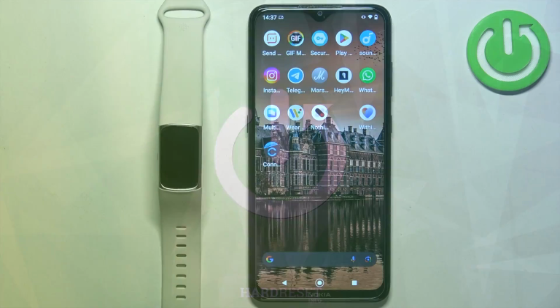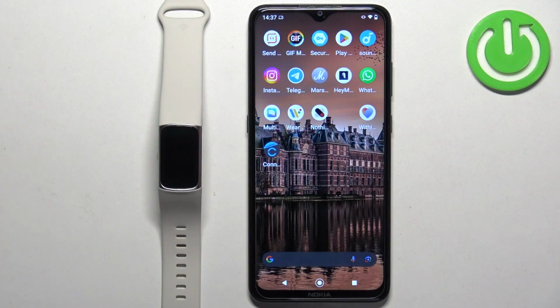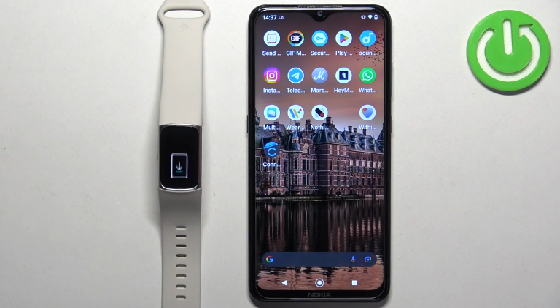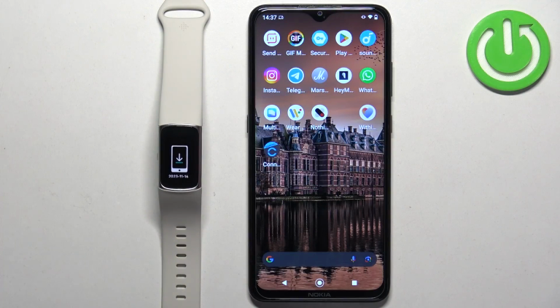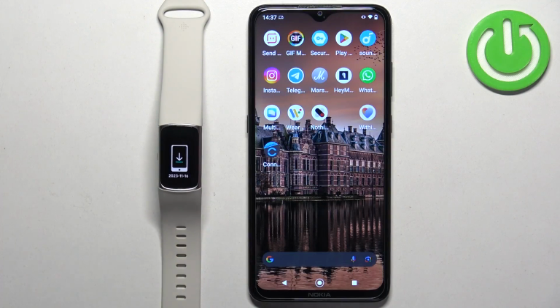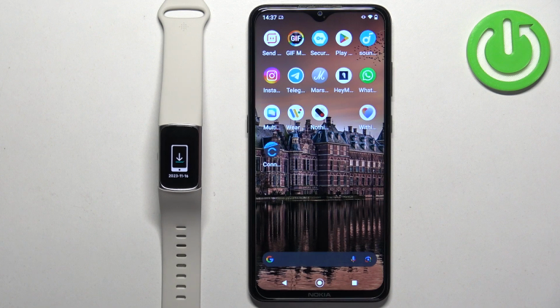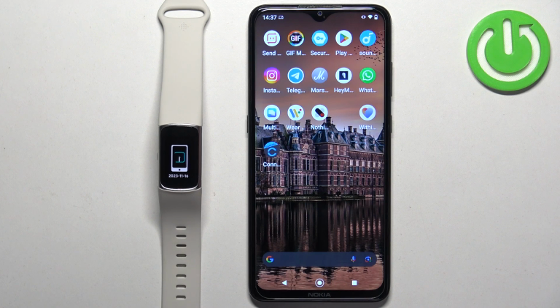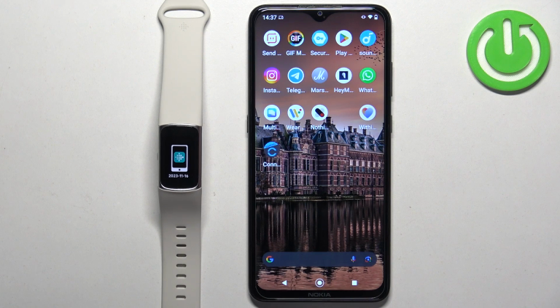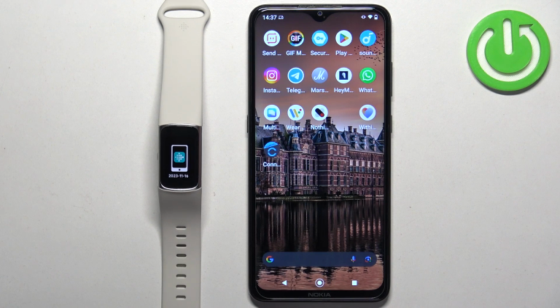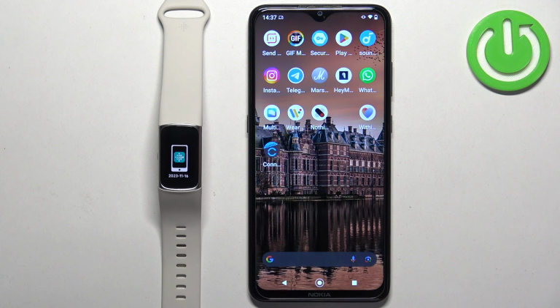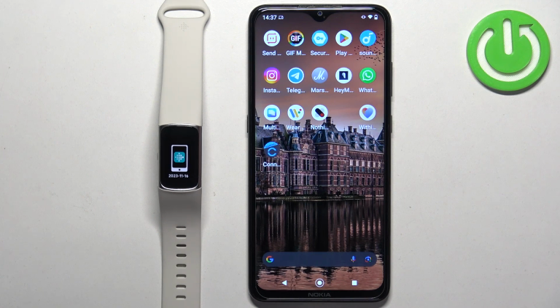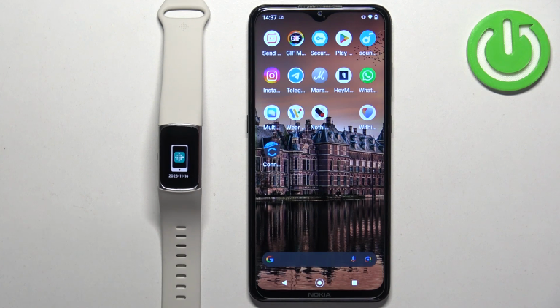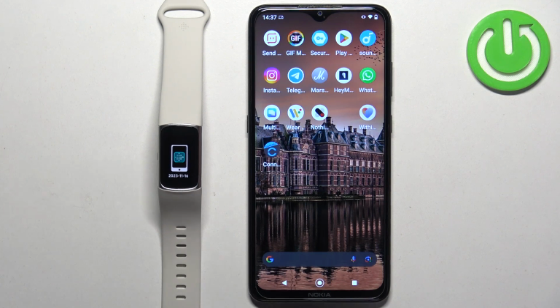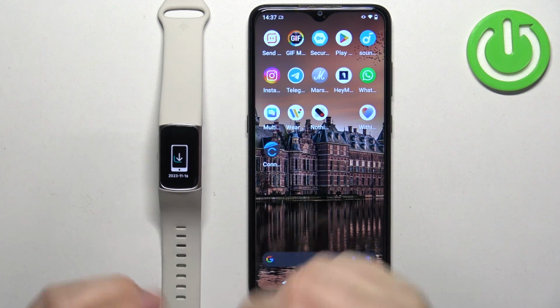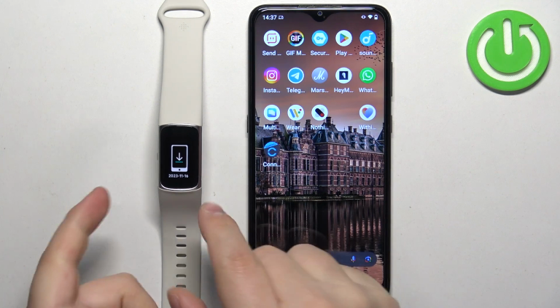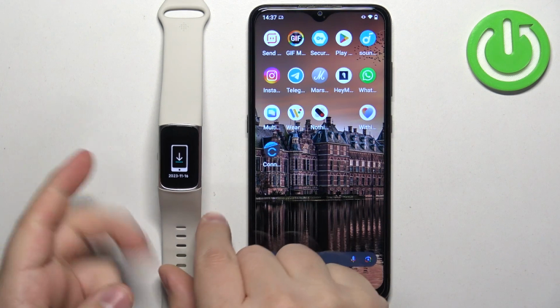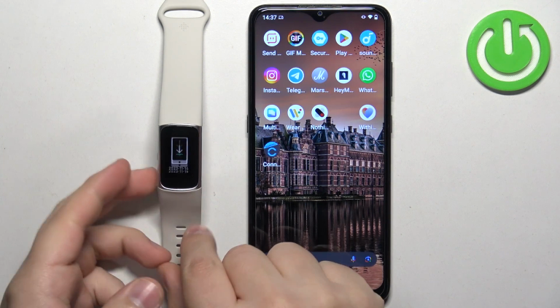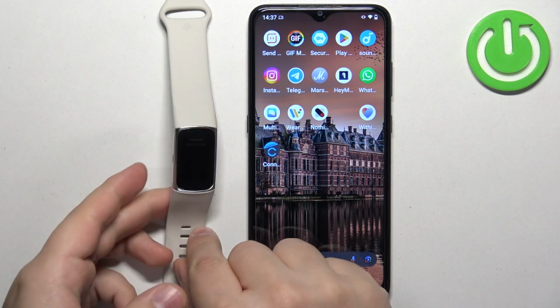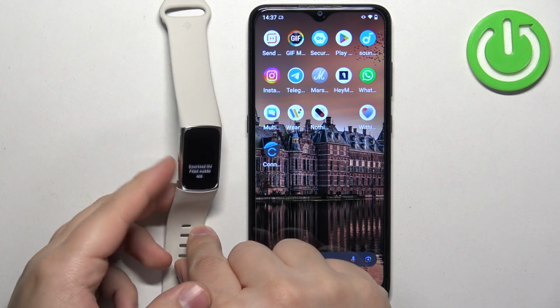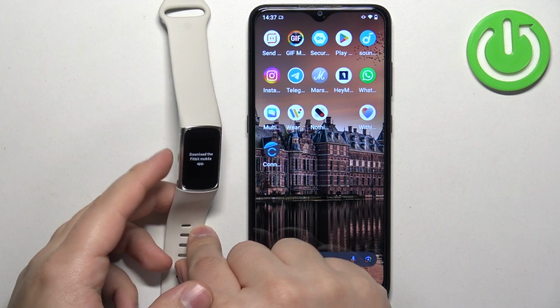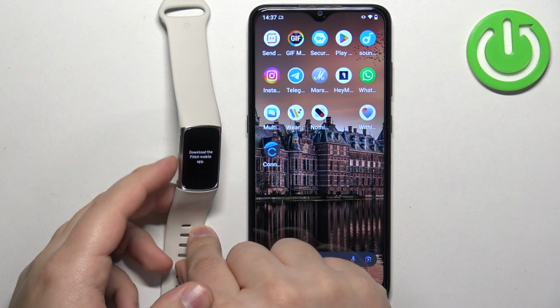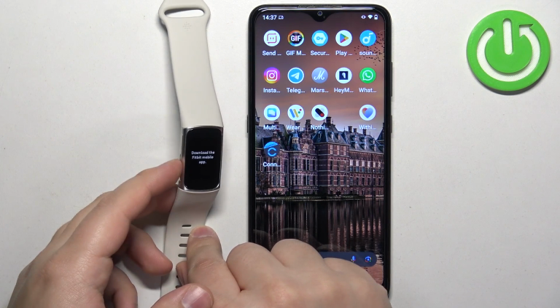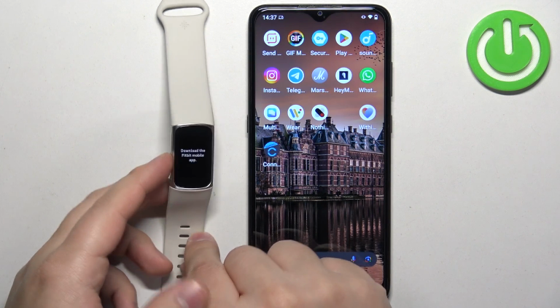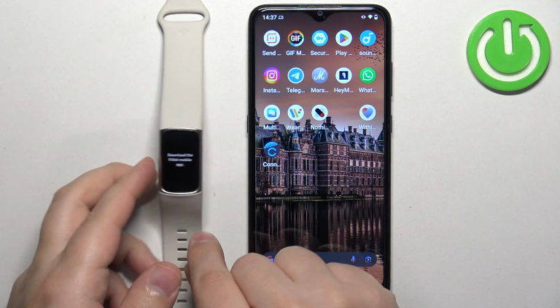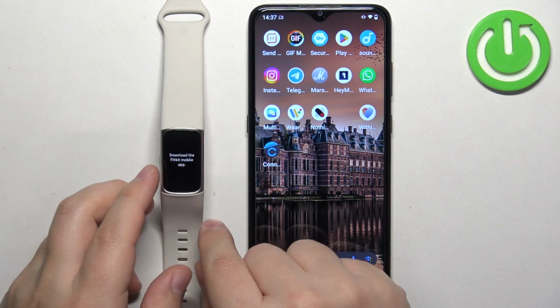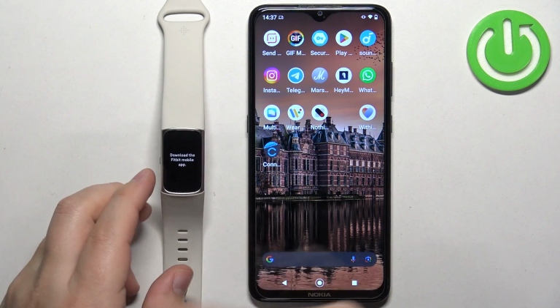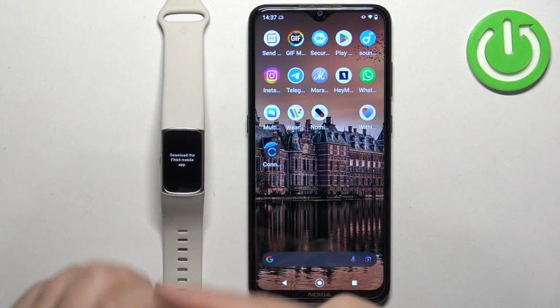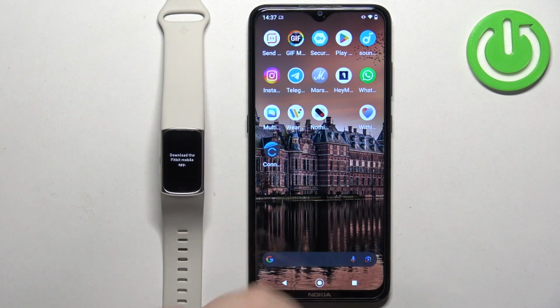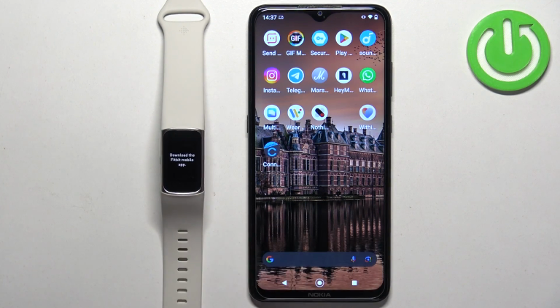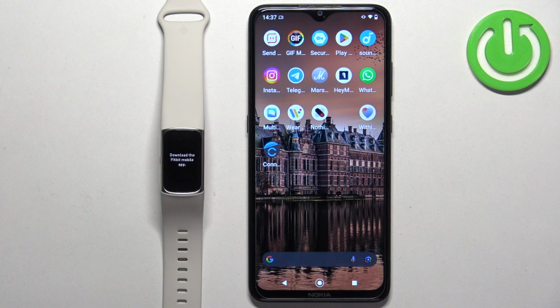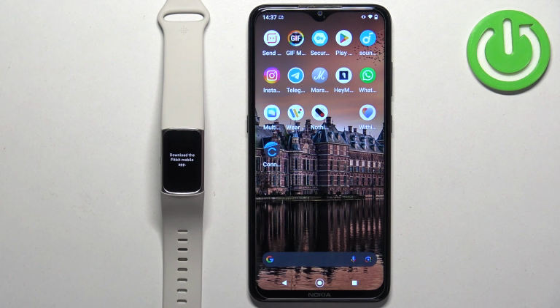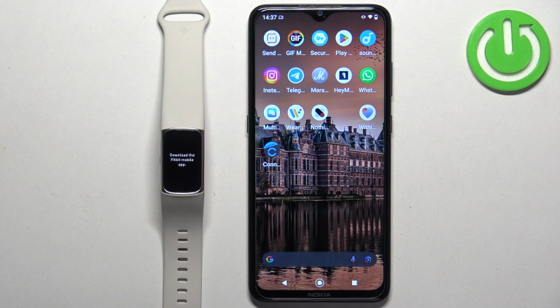The first thing you will need to do is turn on your smartband. You can turn it on by pressing and holding the side button right here, or by plugging it into a charger.